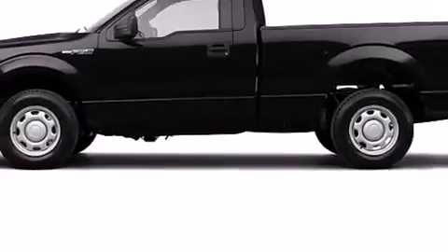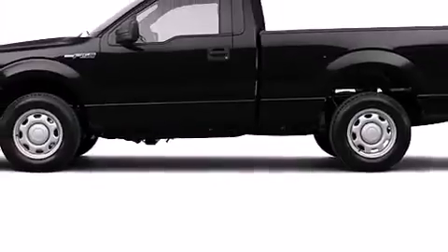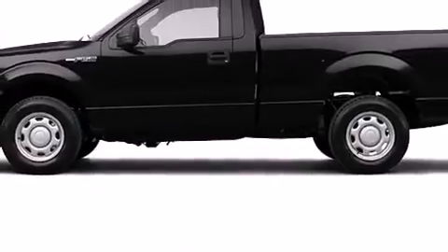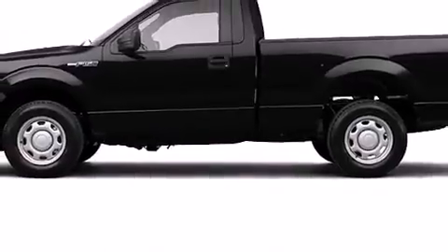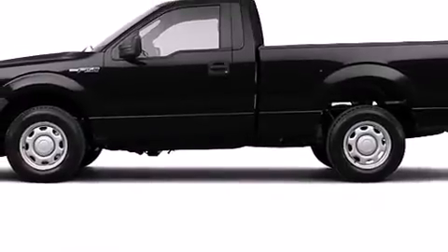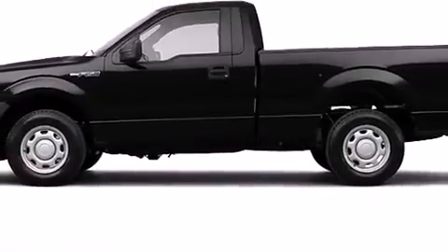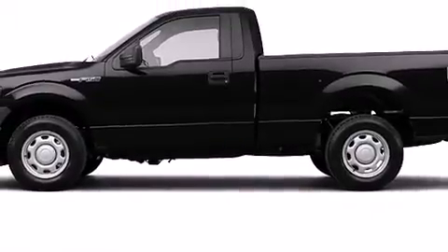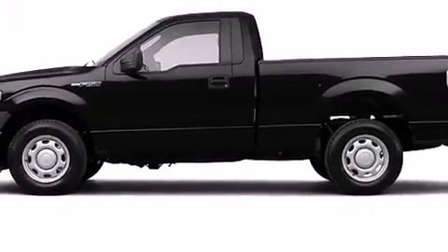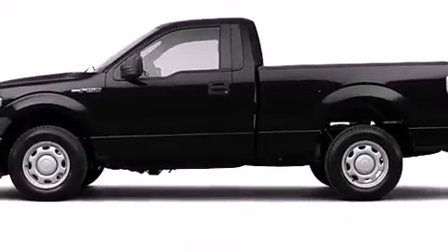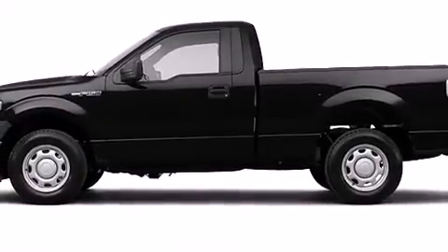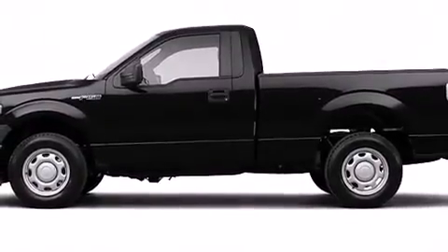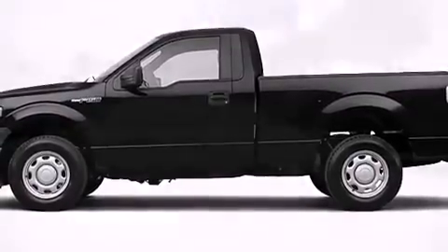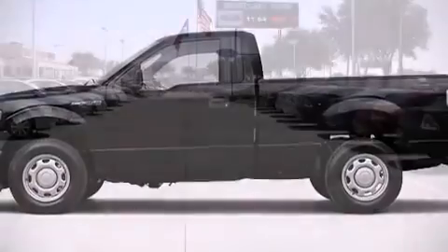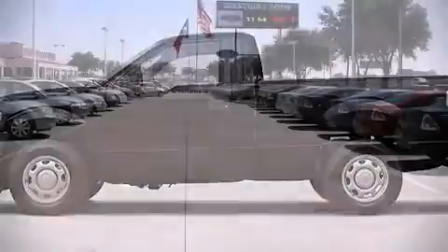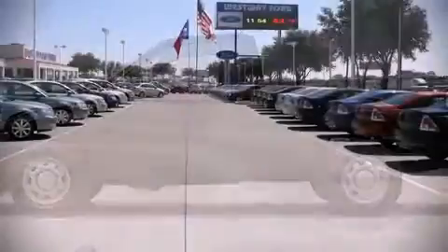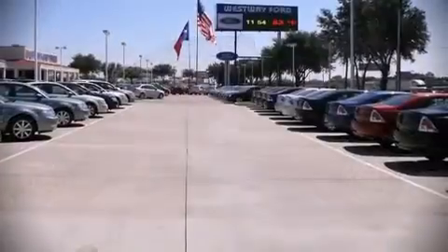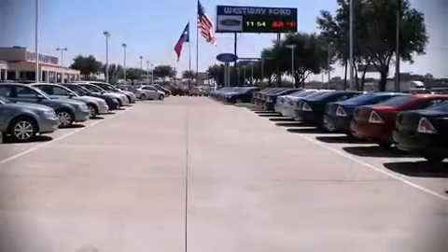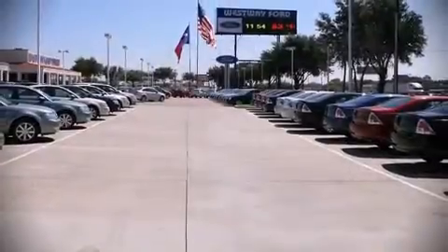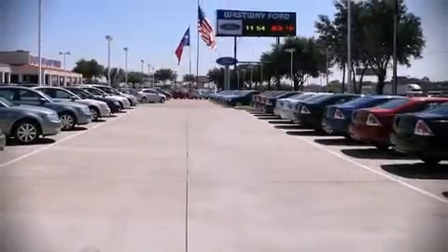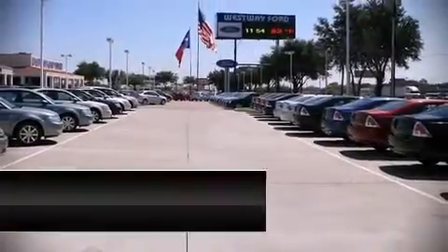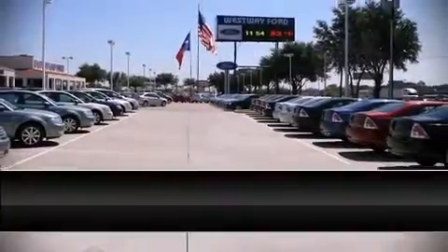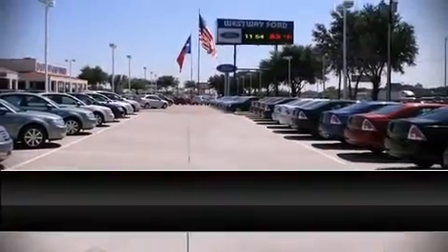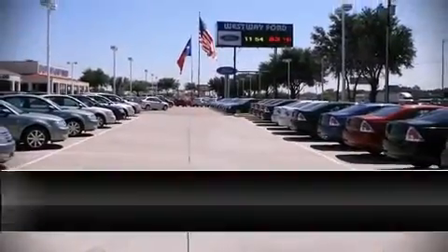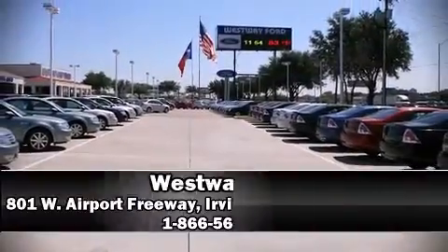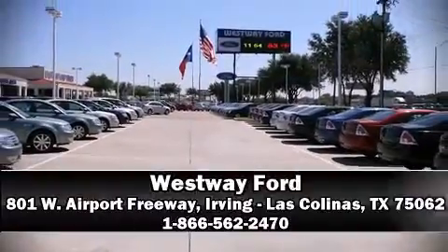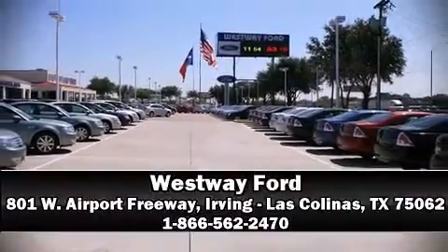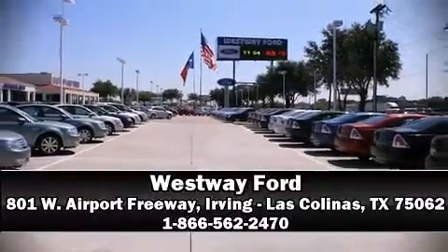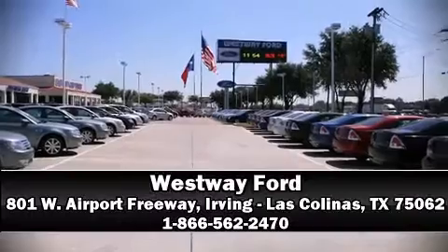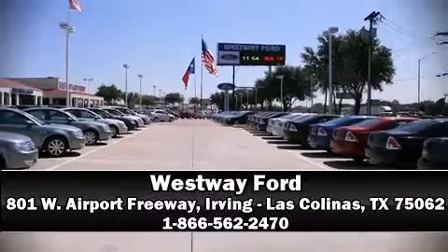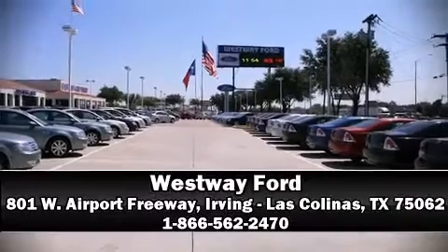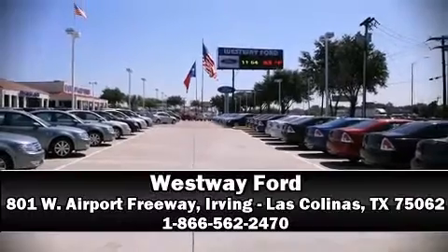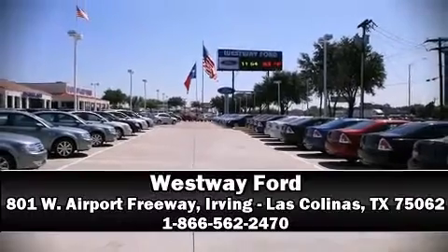Our sales staff will help you find a vehicle that you've been searching for. Stop in and take a test drive.